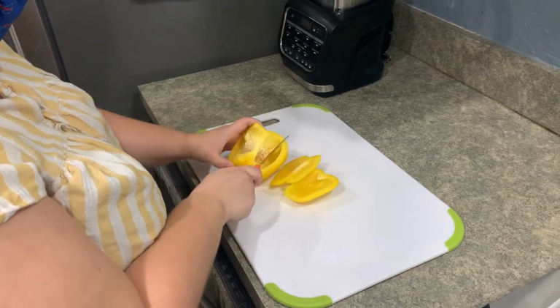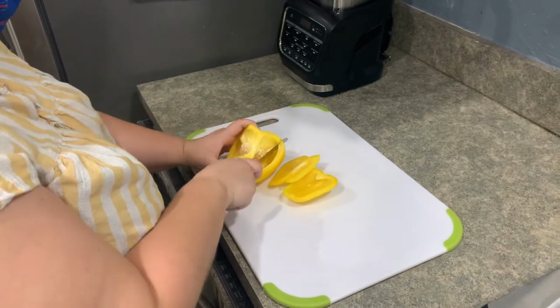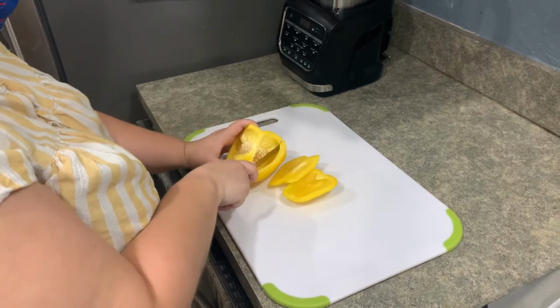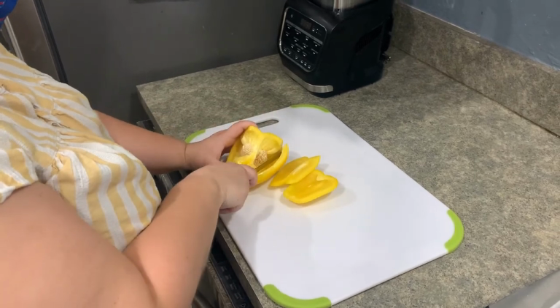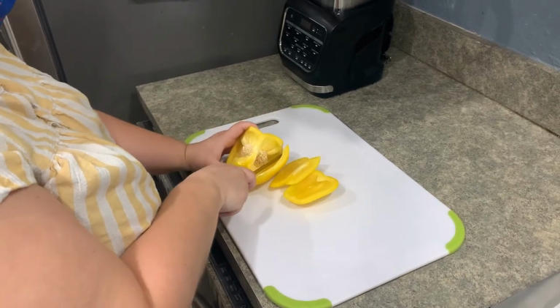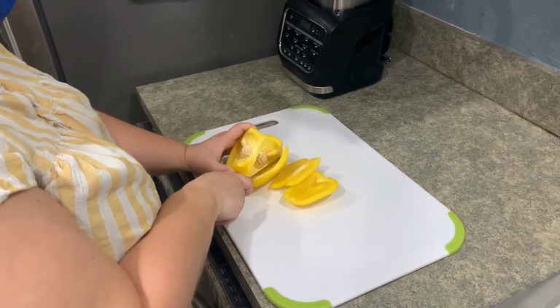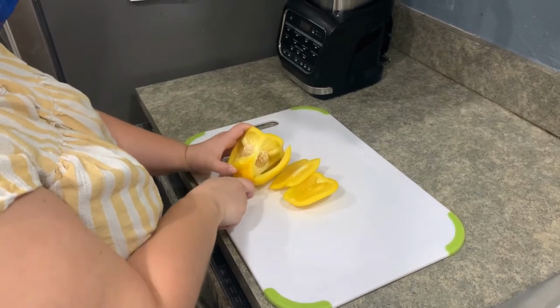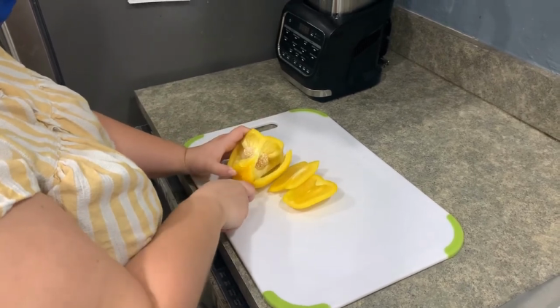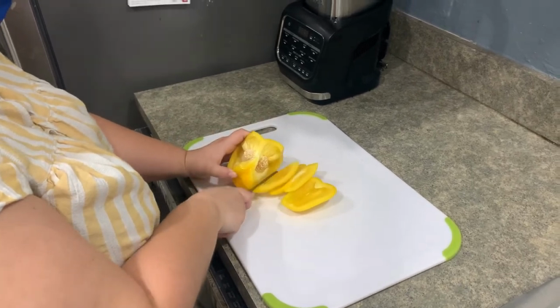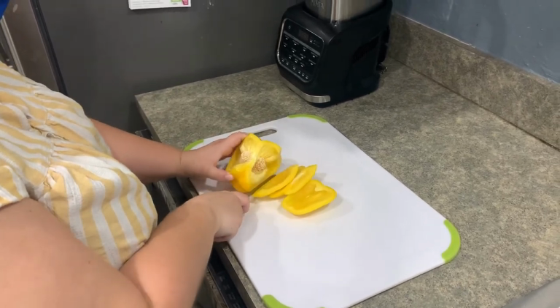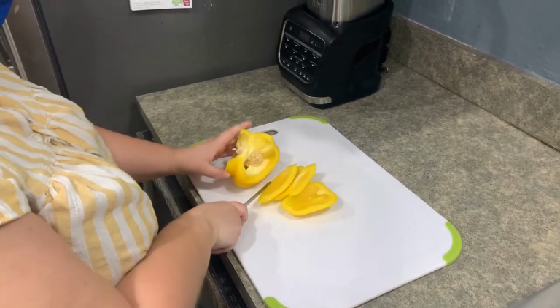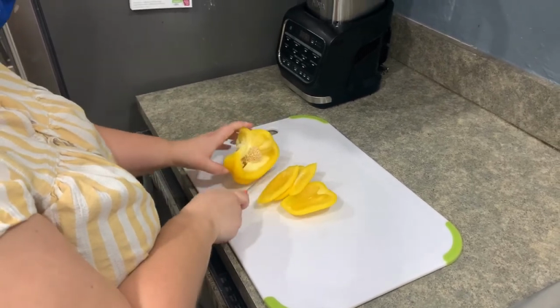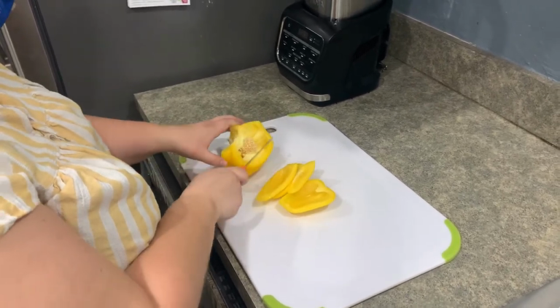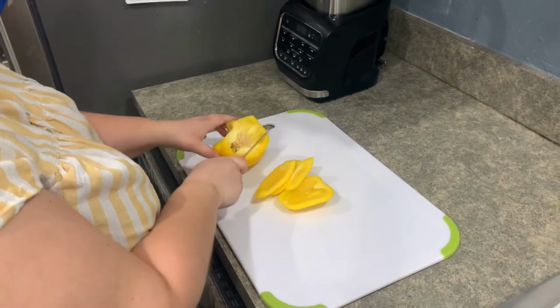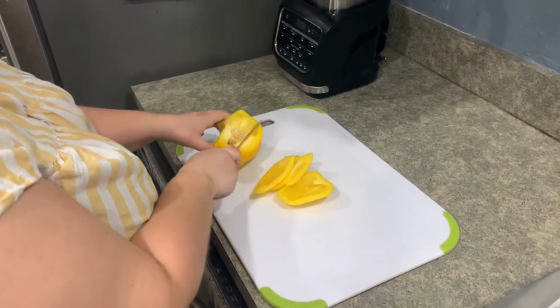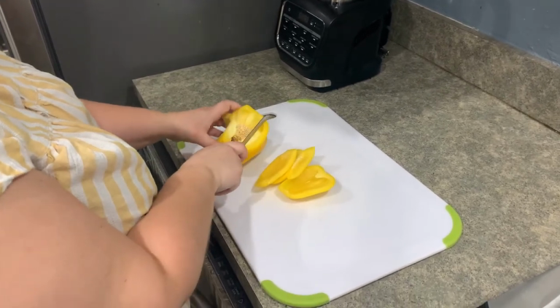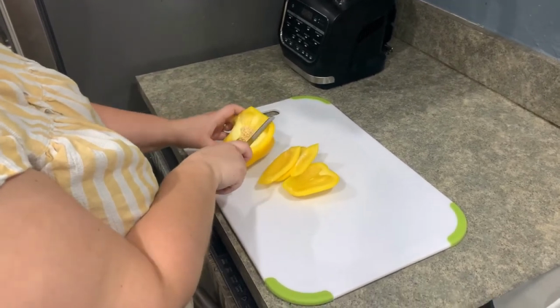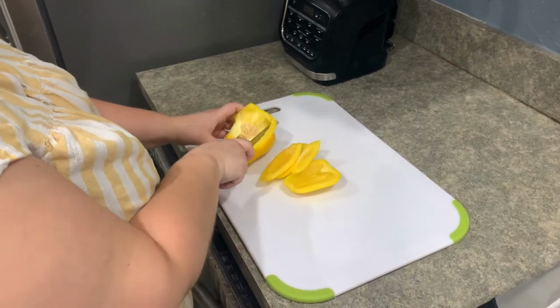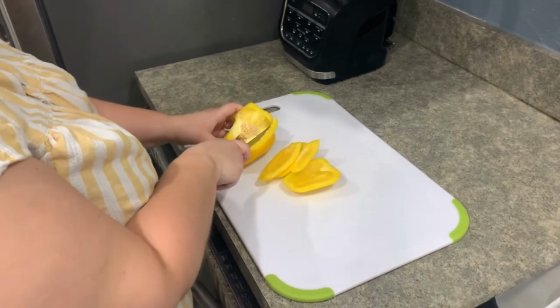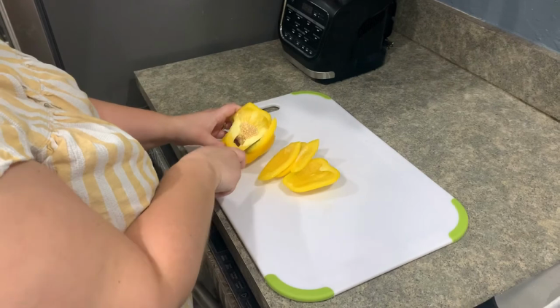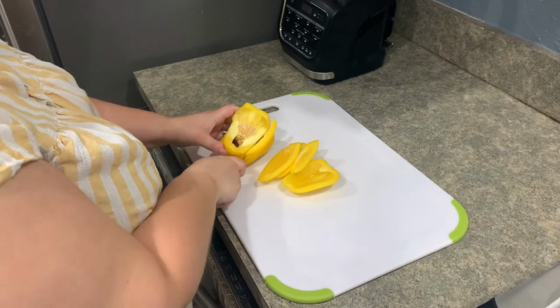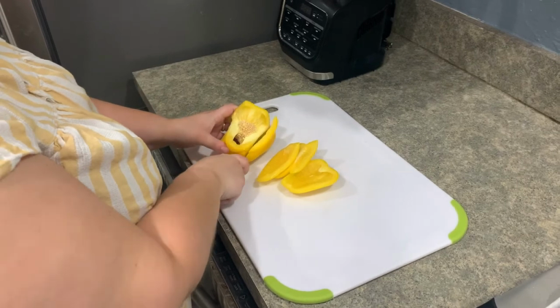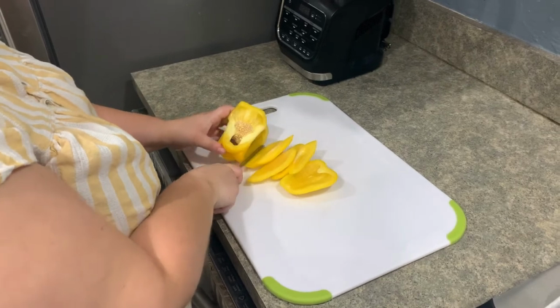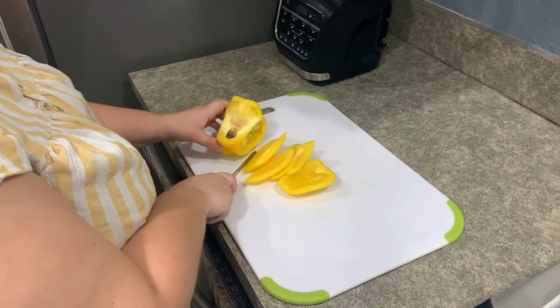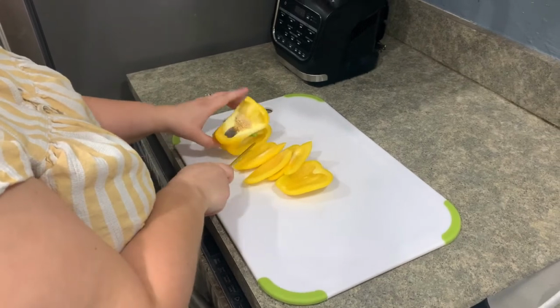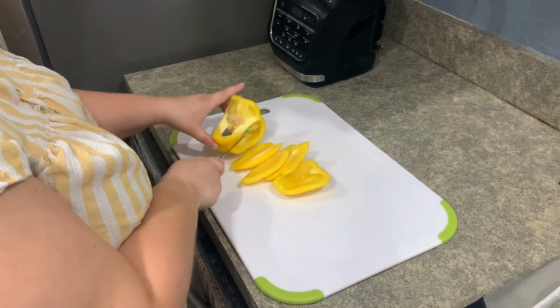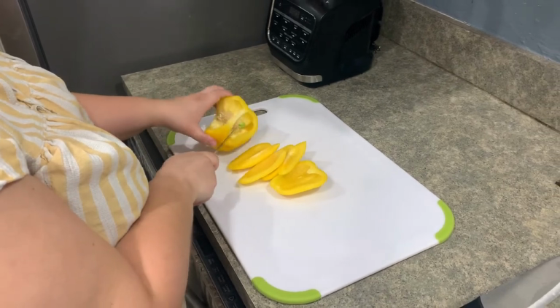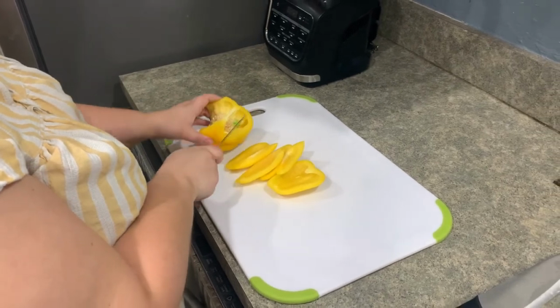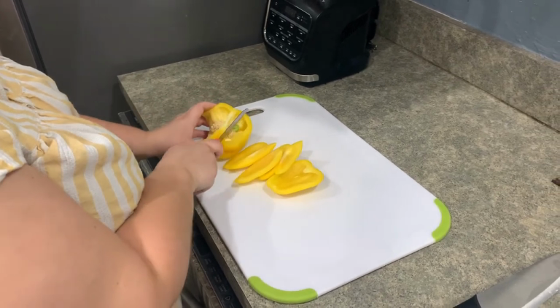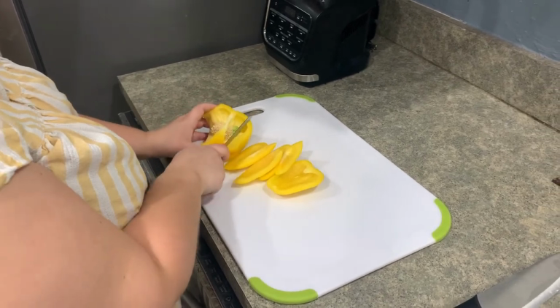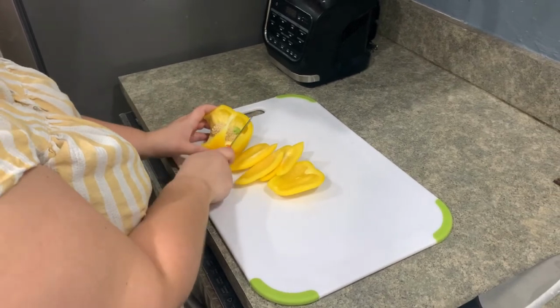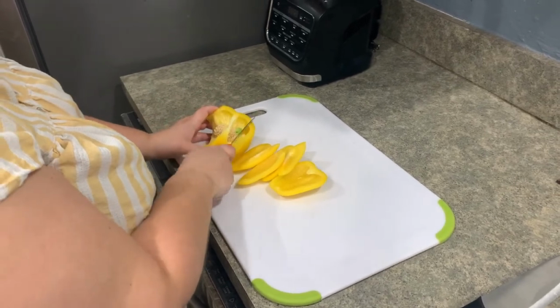Remember, you only need half of each pepper, except for the chili pepper, so be sure to save the other half for another recipe later on if you would like.